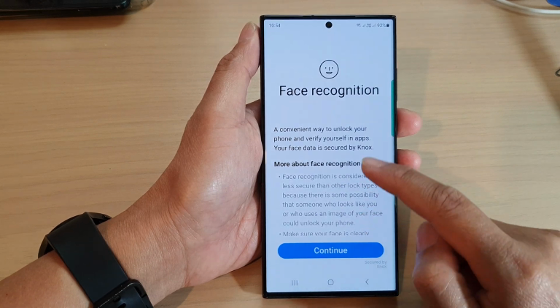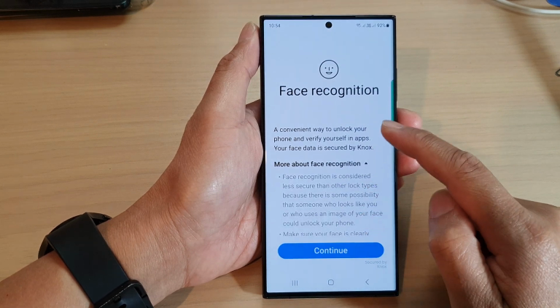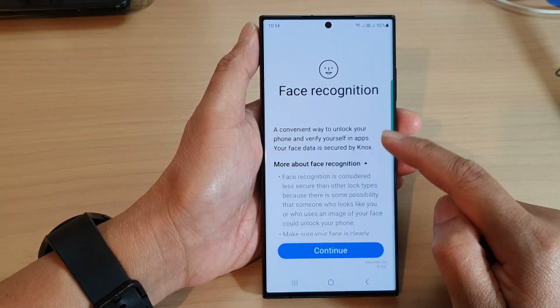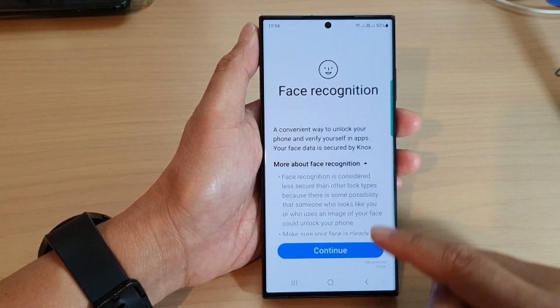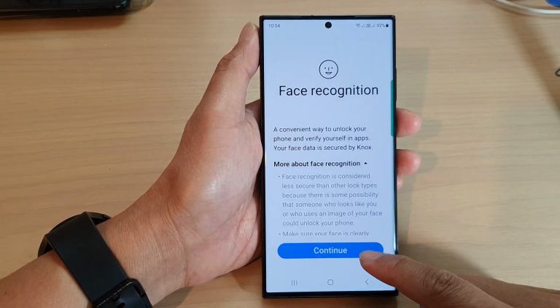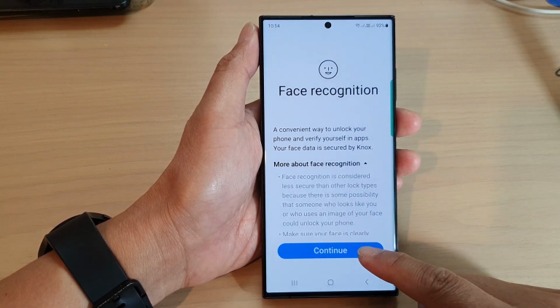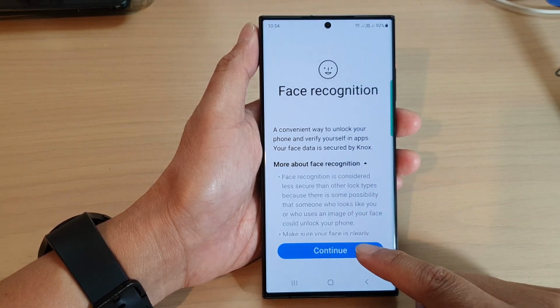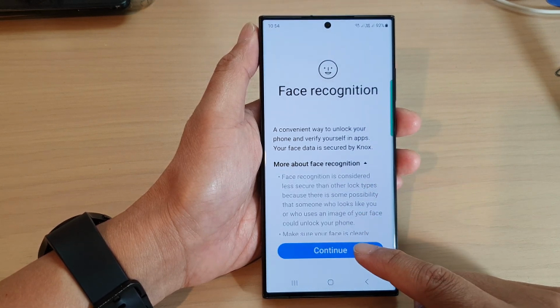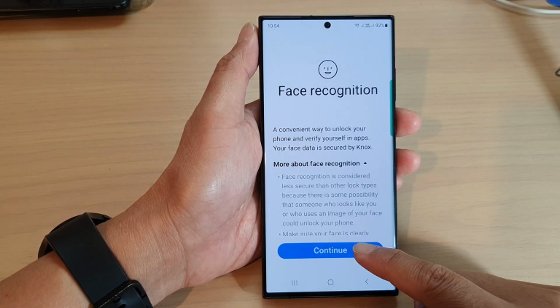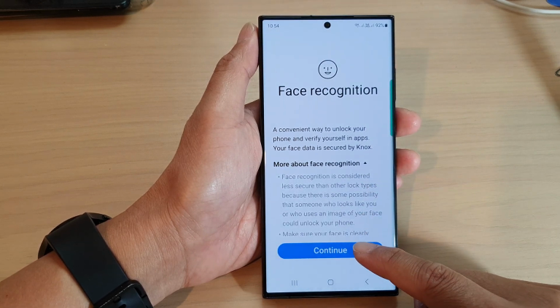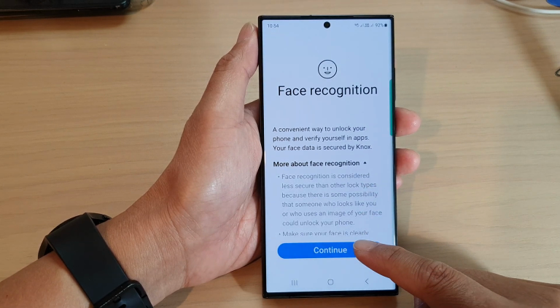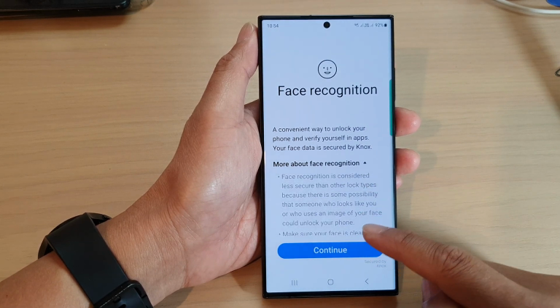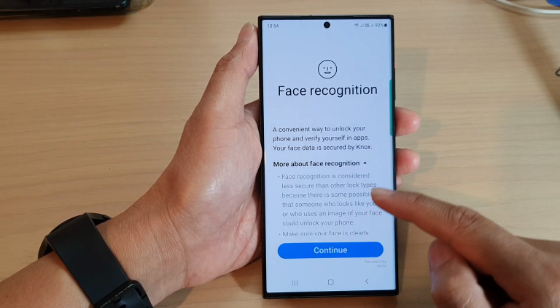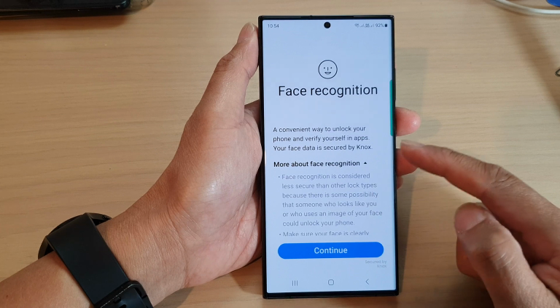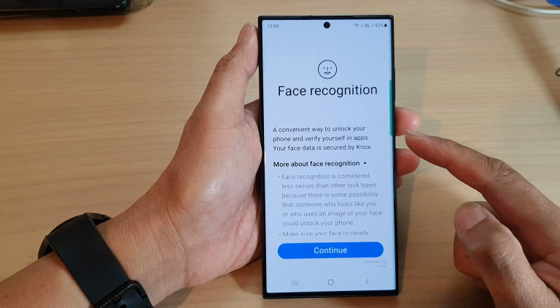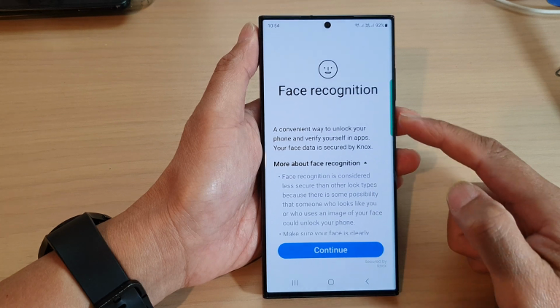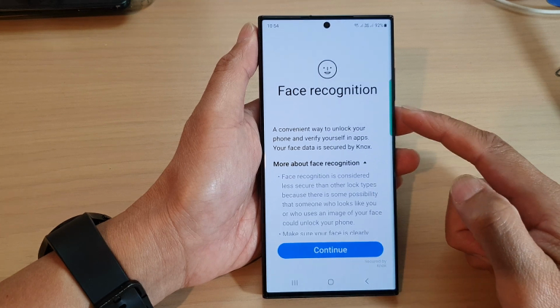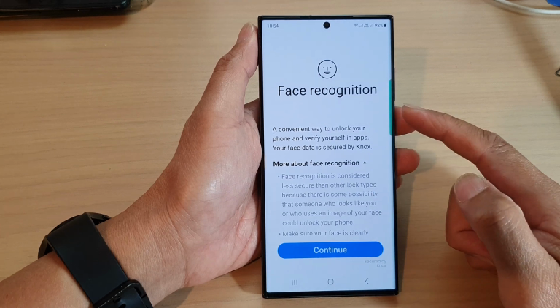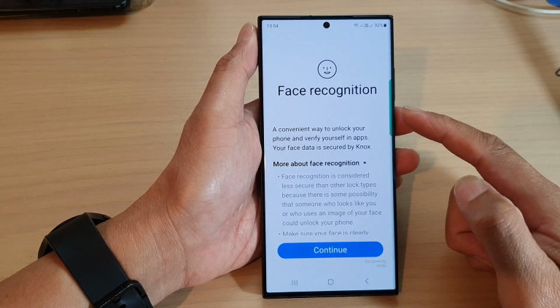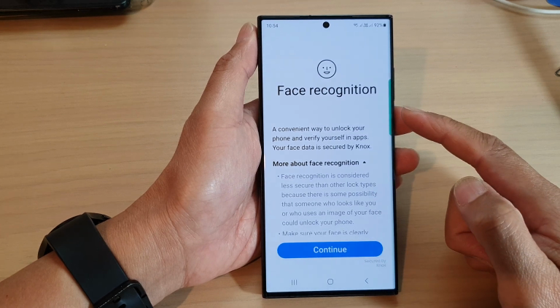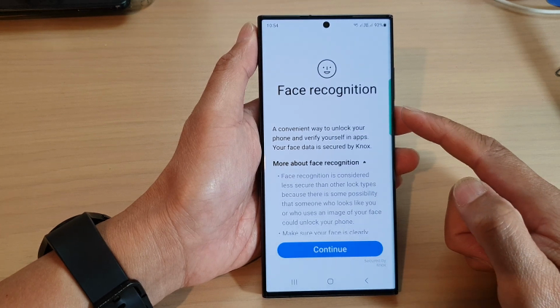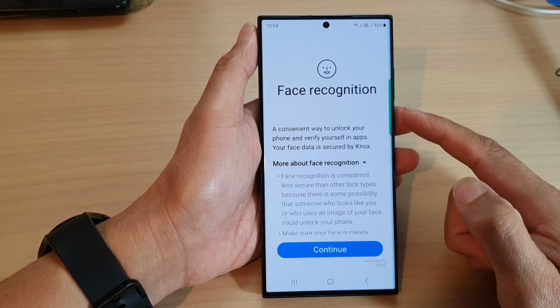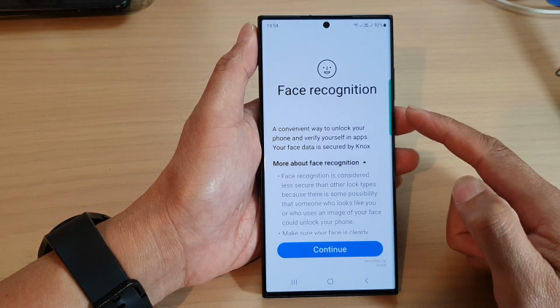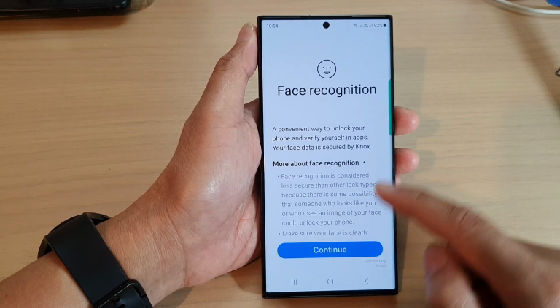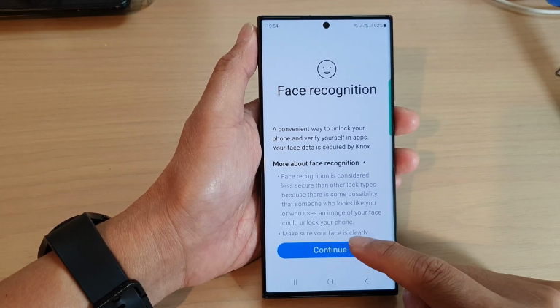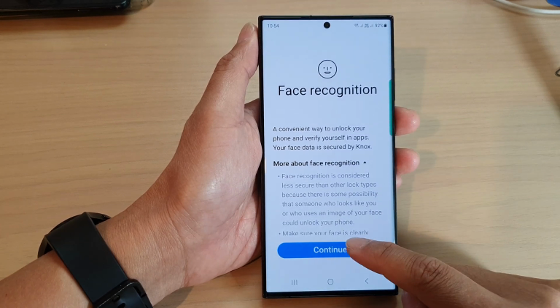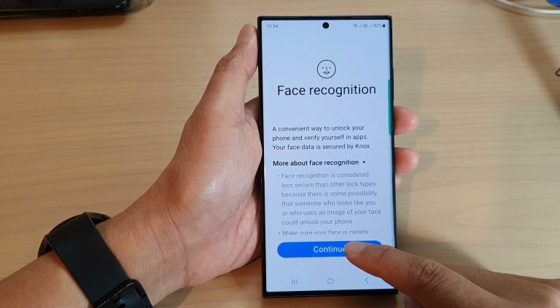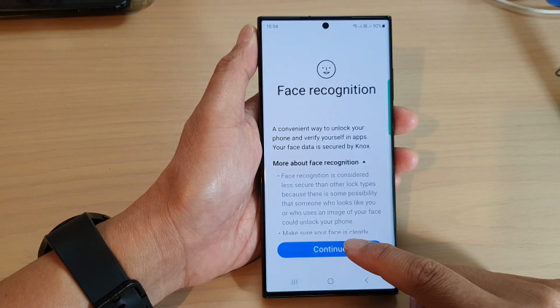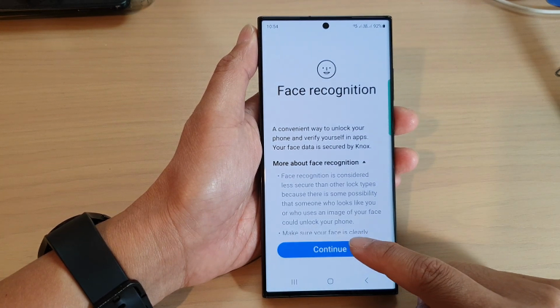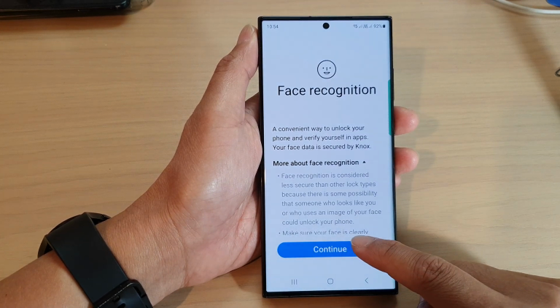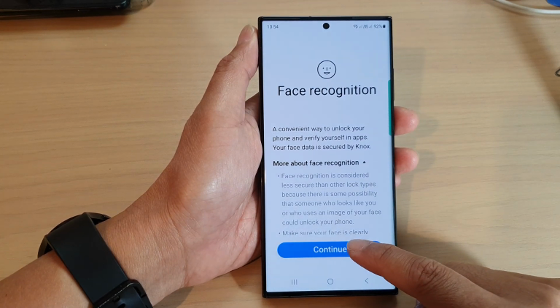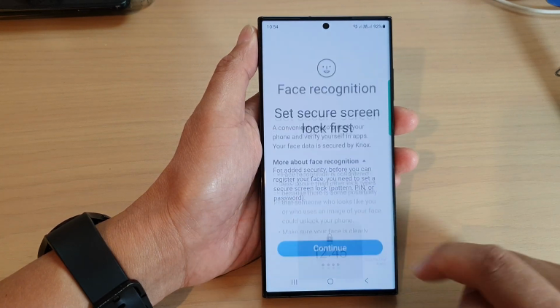We need to tap on the Continue button to set up face recognition, so tap on the Continue button.